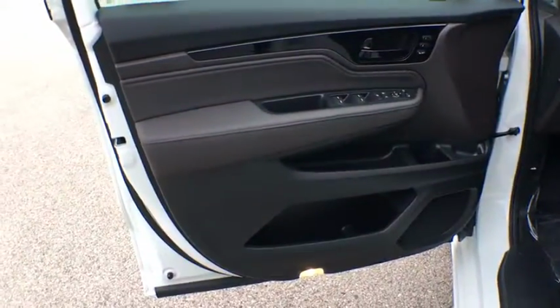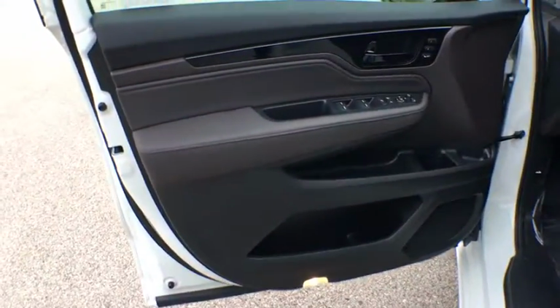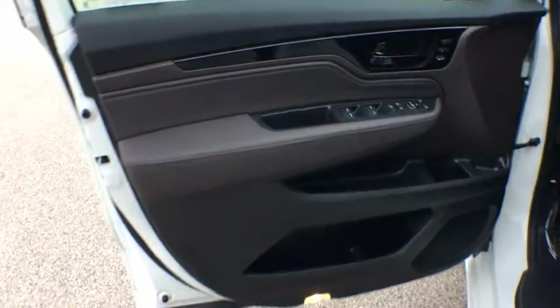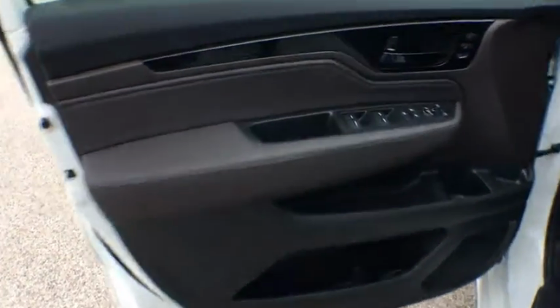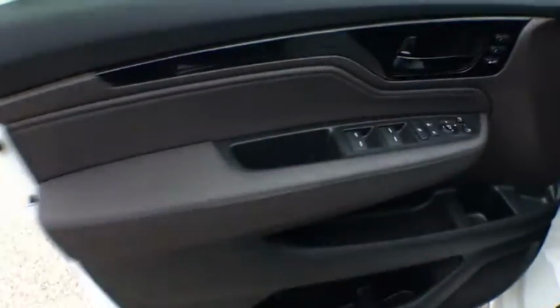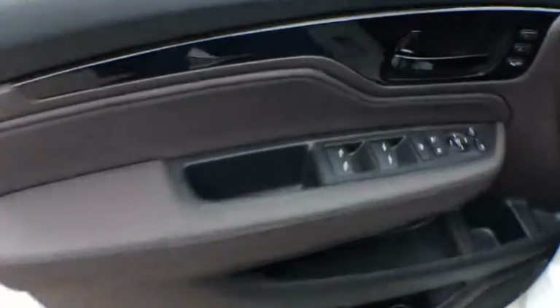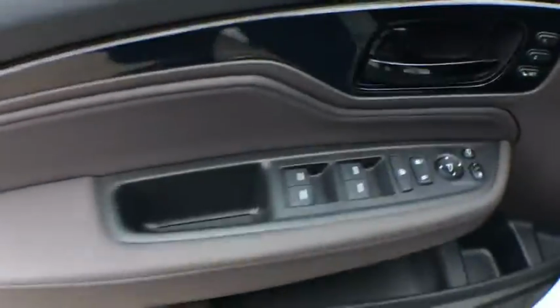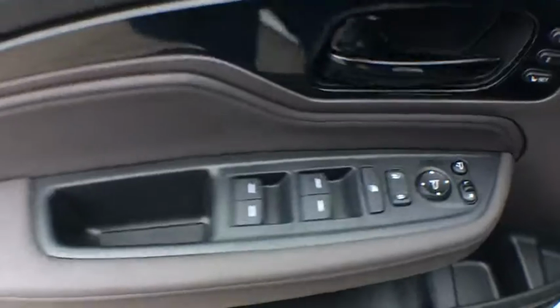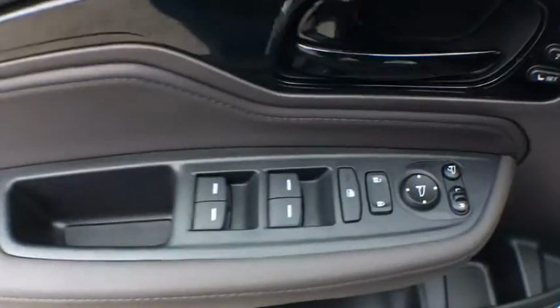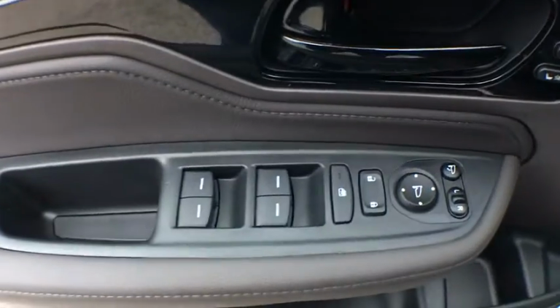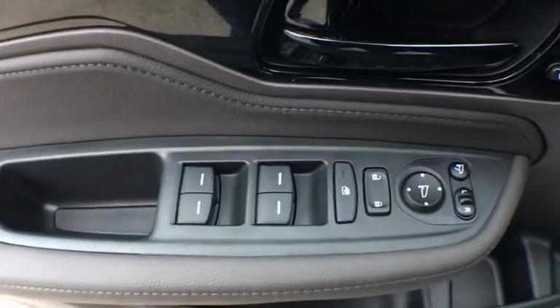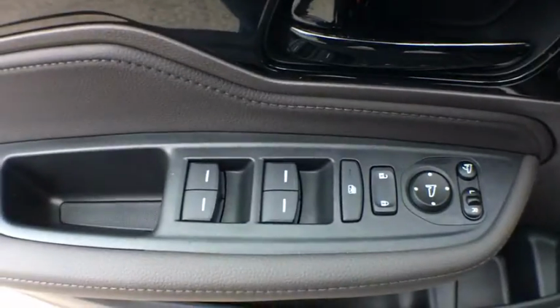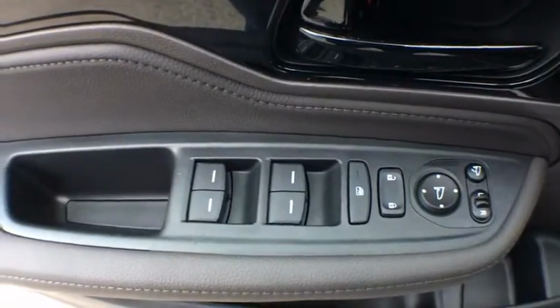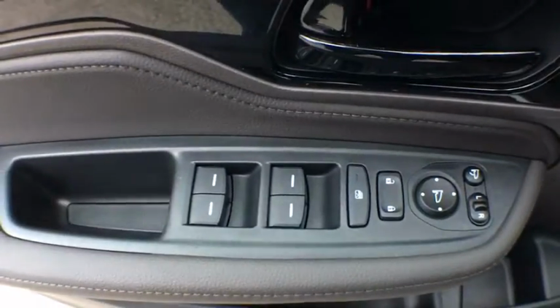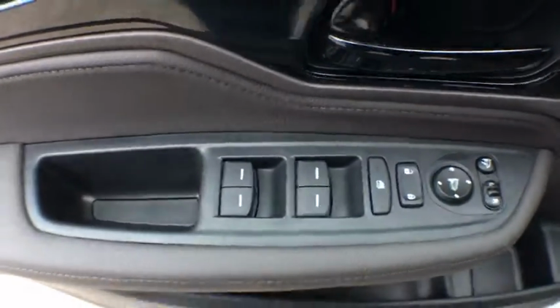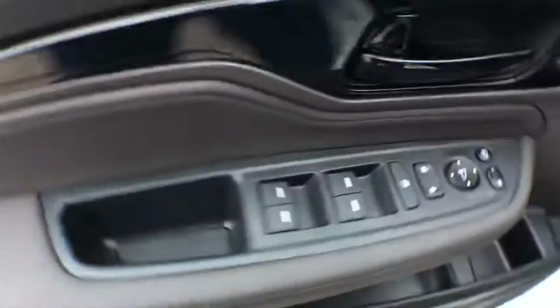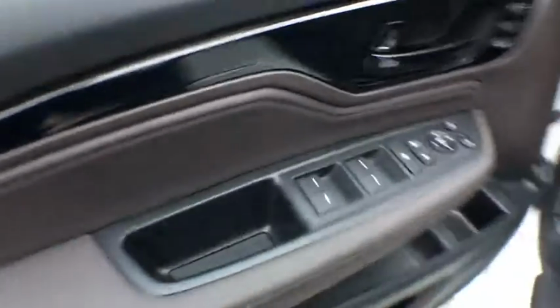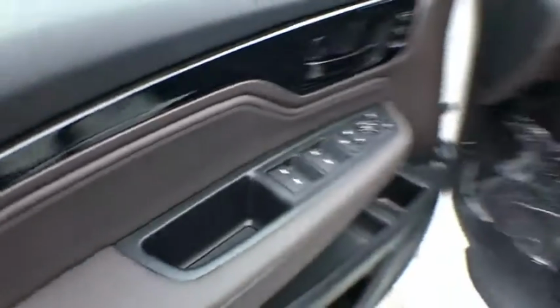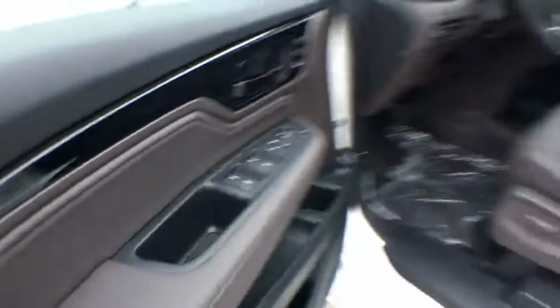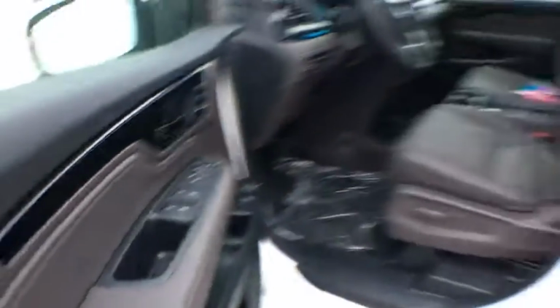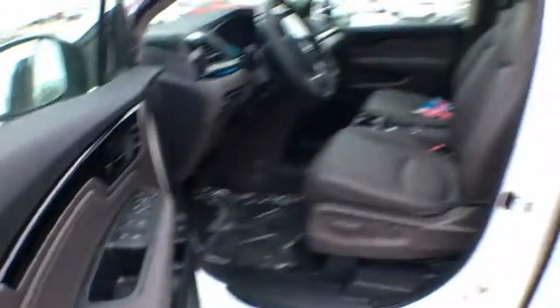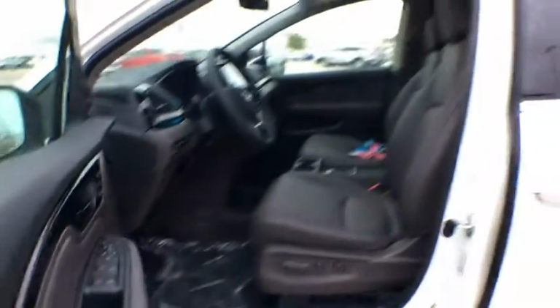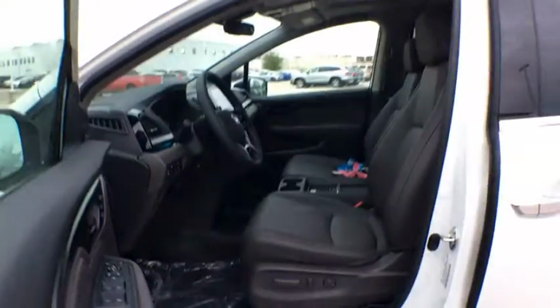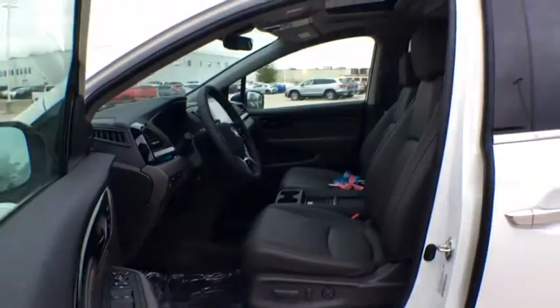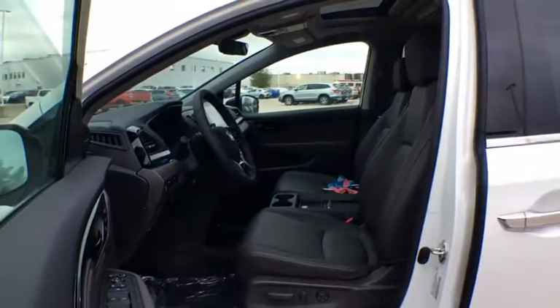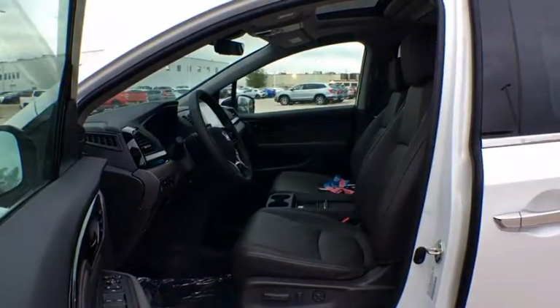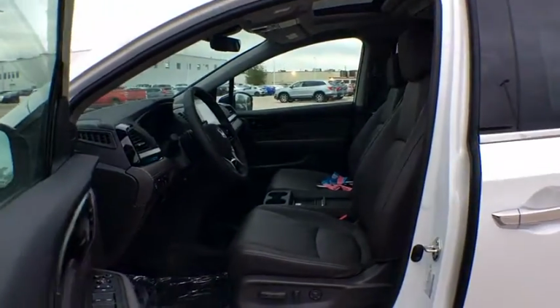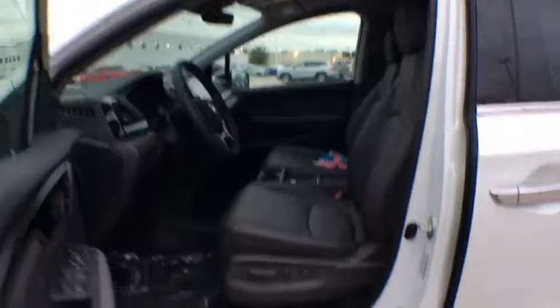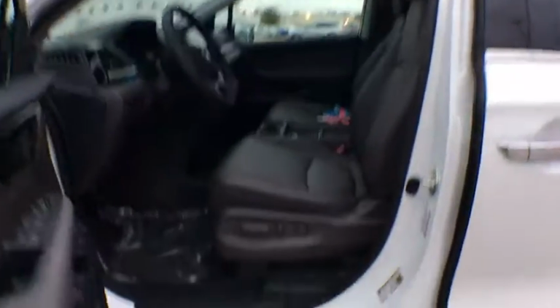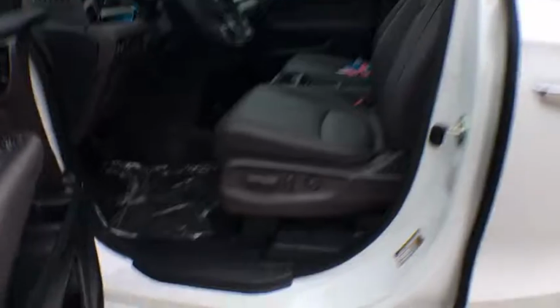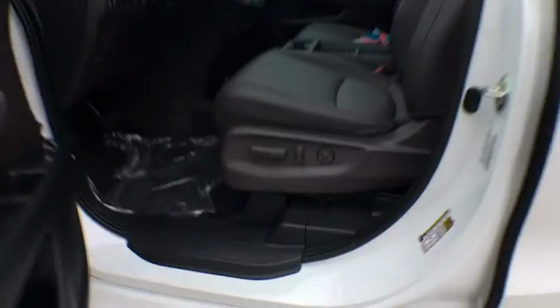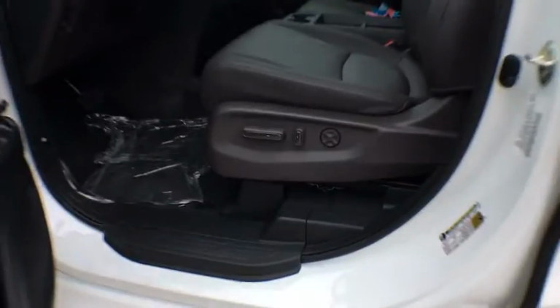Heated steering wheel, compass, trip computer, security system, power windows, rear window defroster, power moonroof.